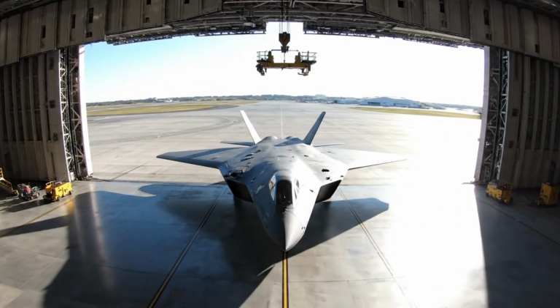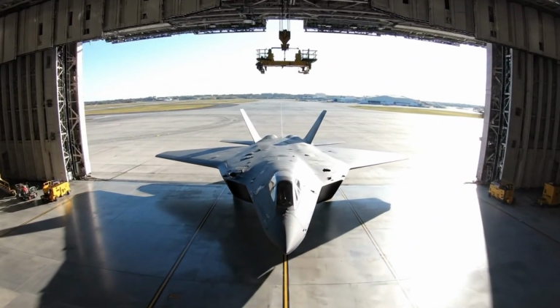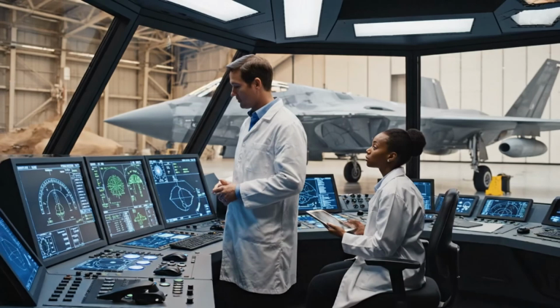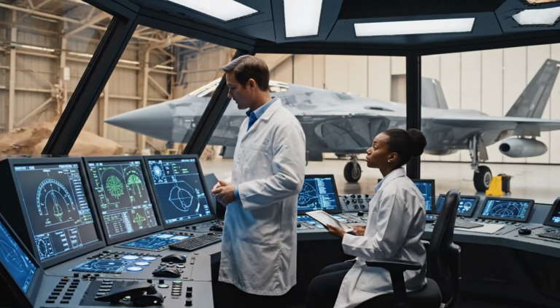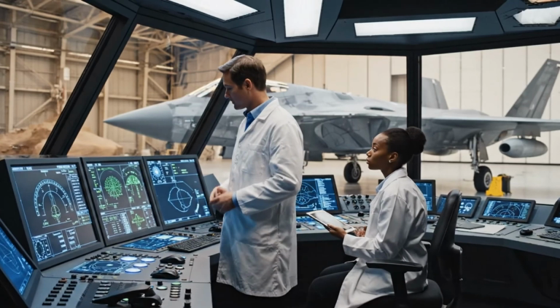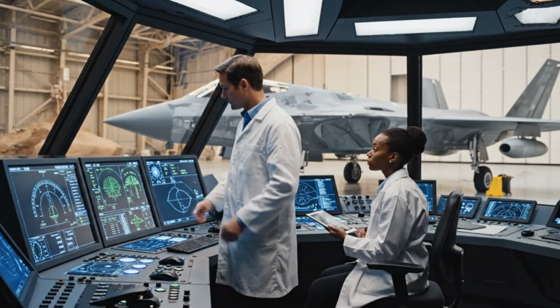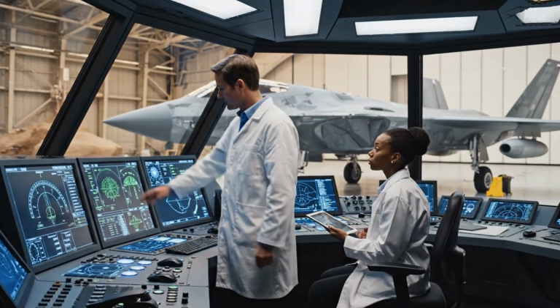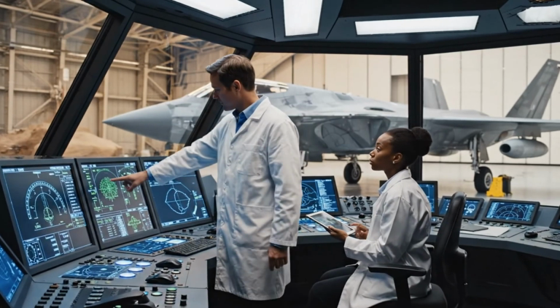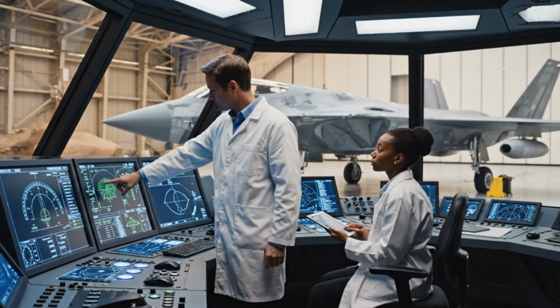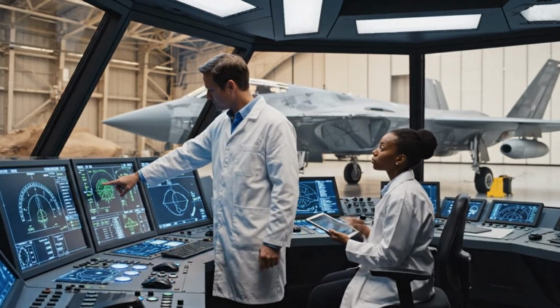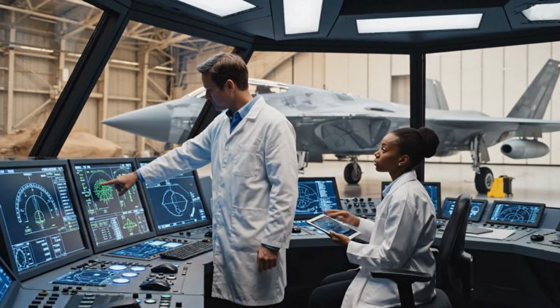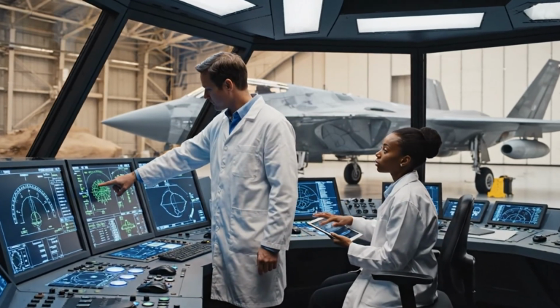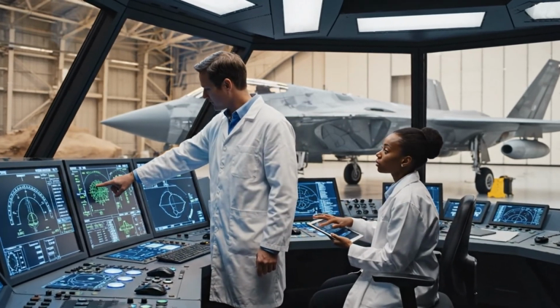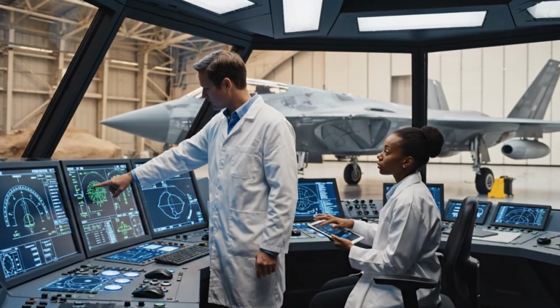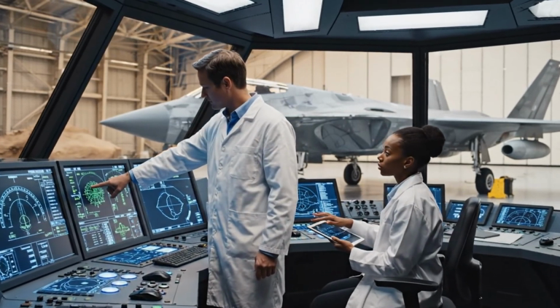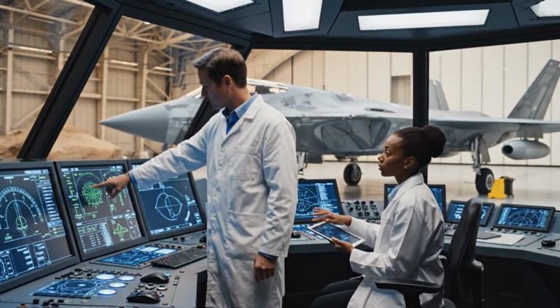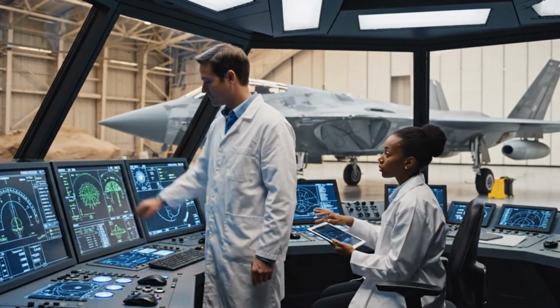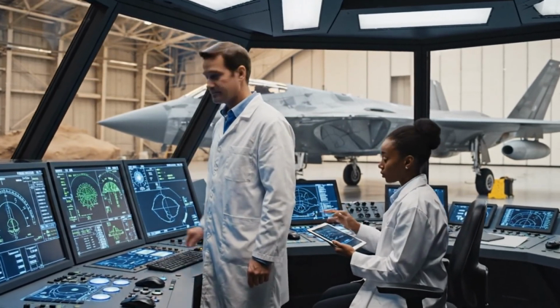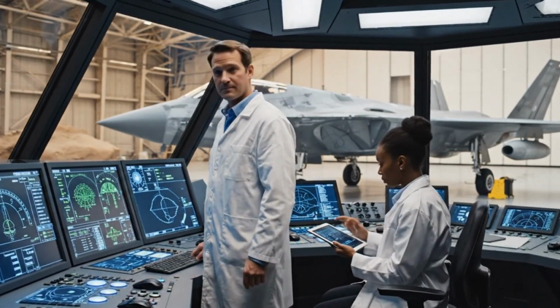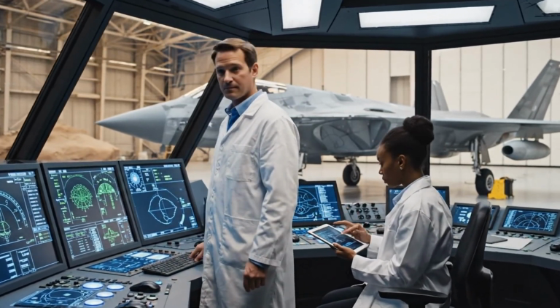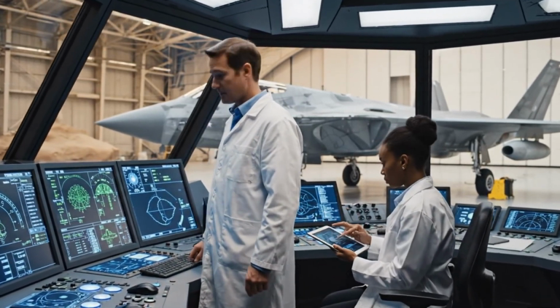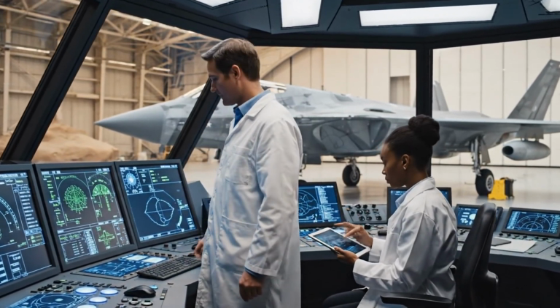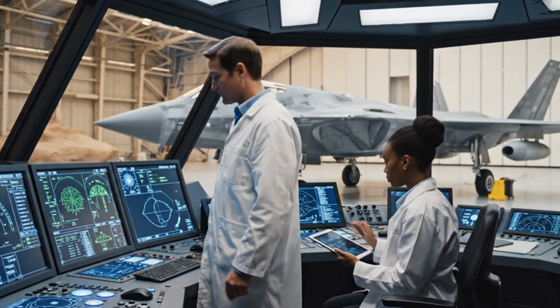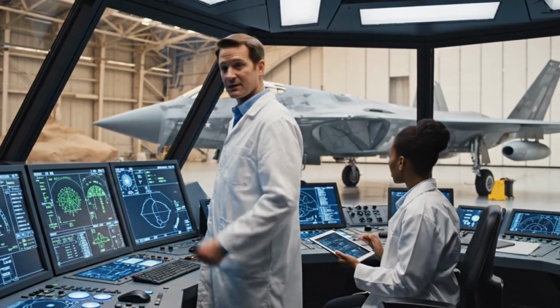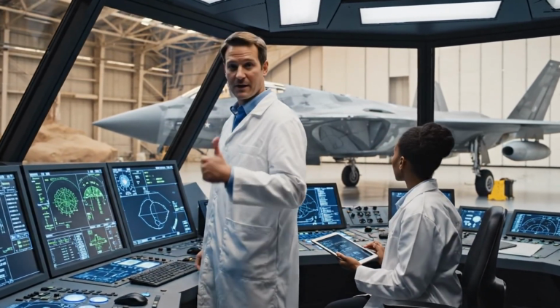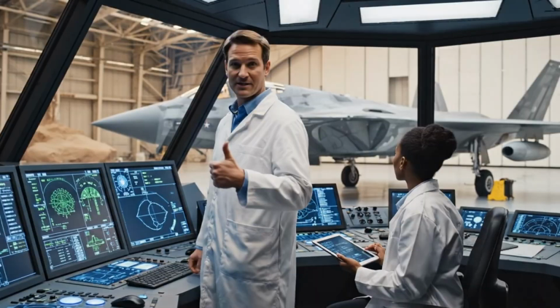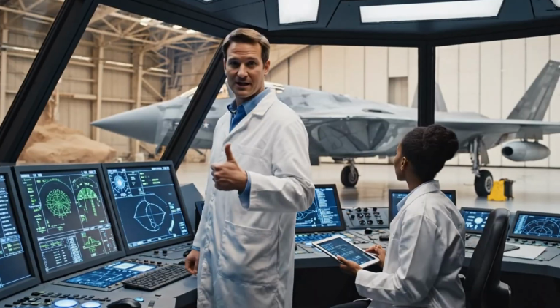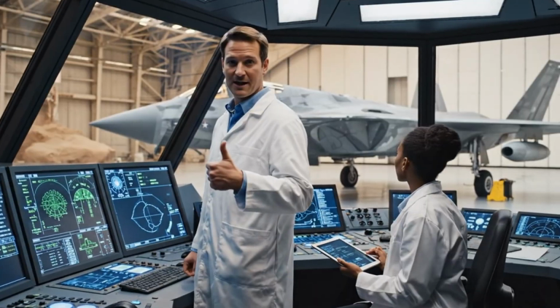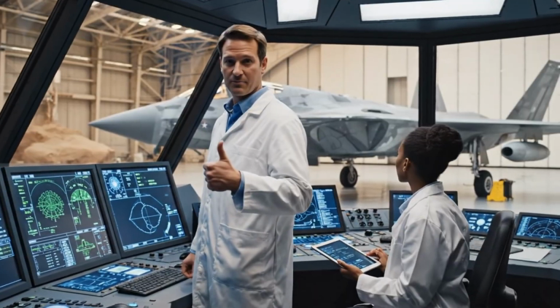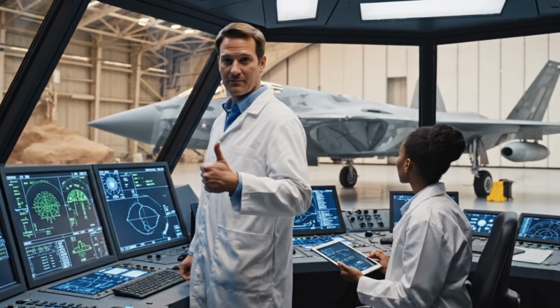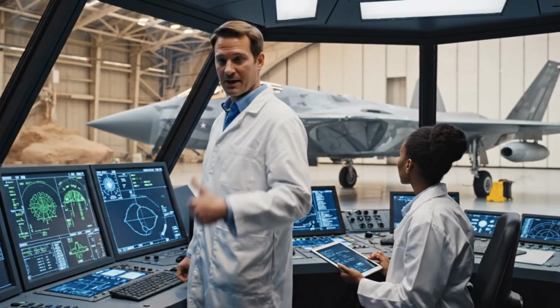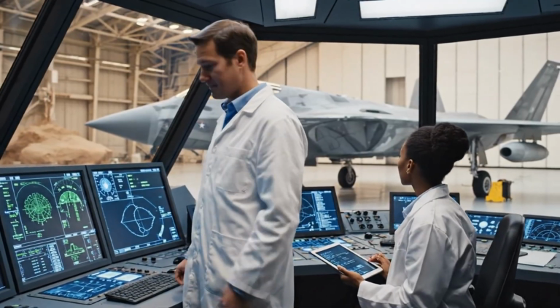All flight control systems are nominal. We are green across the board. Confirmed, the sensor package checks out. Ready for handover.